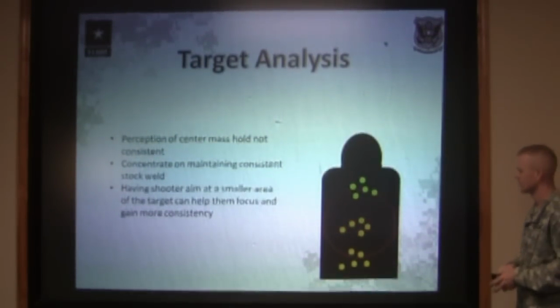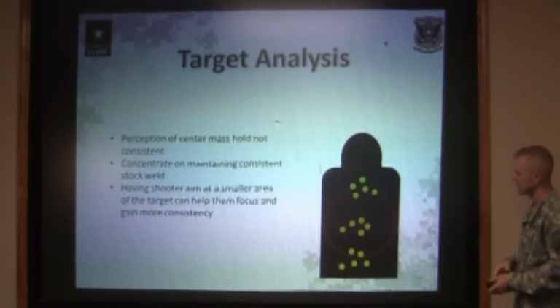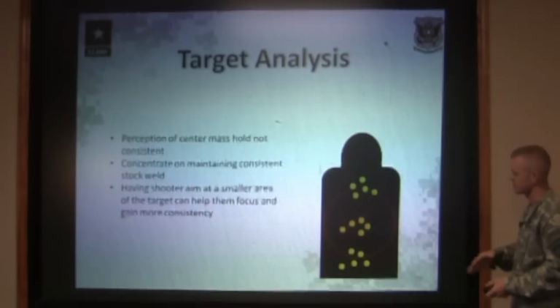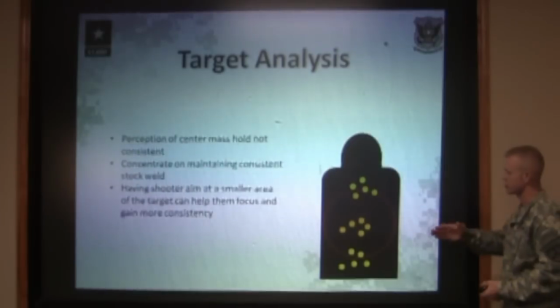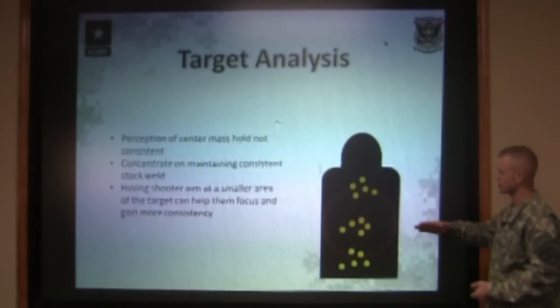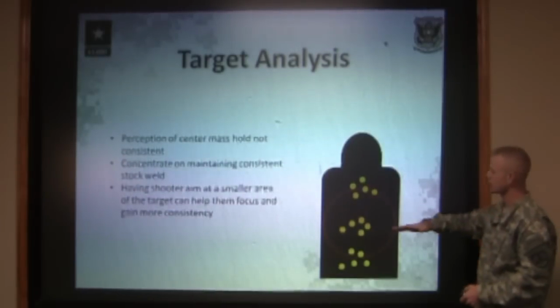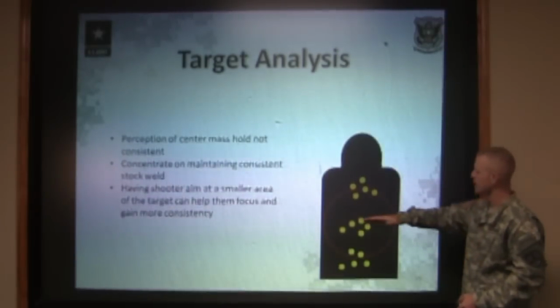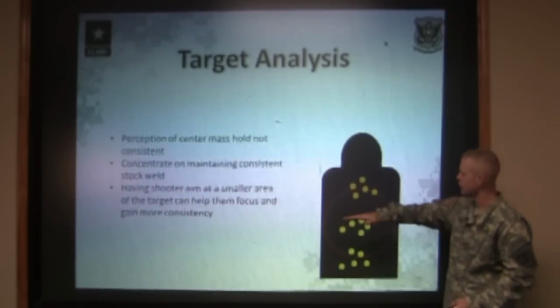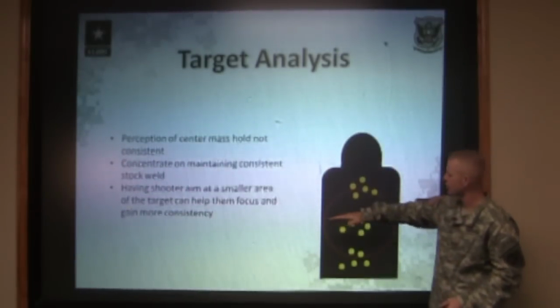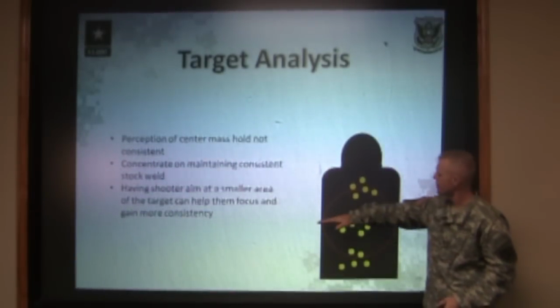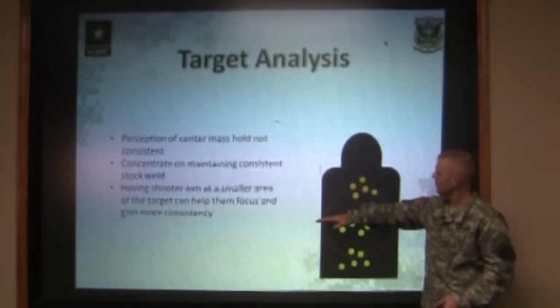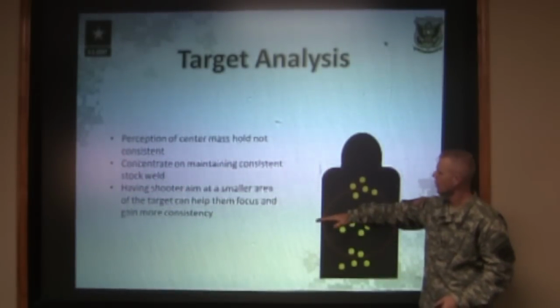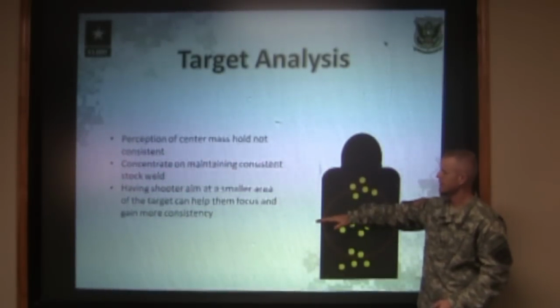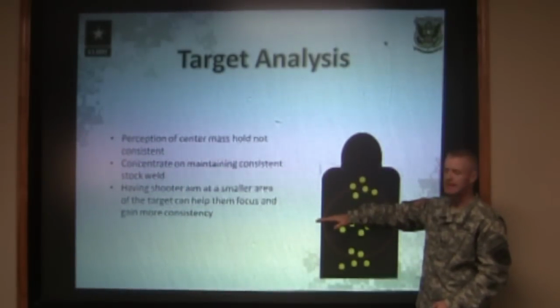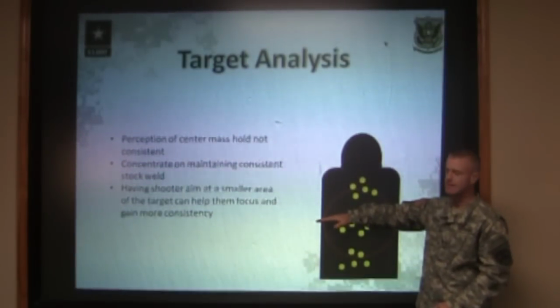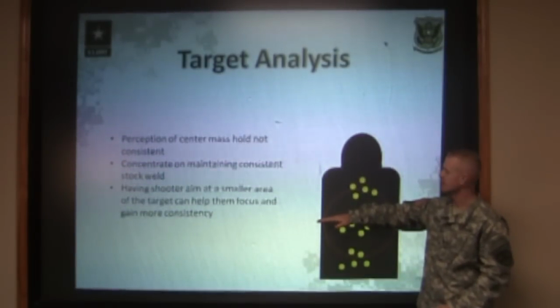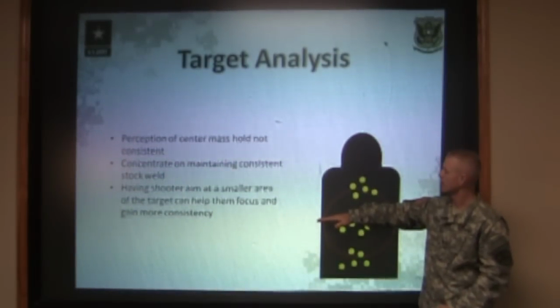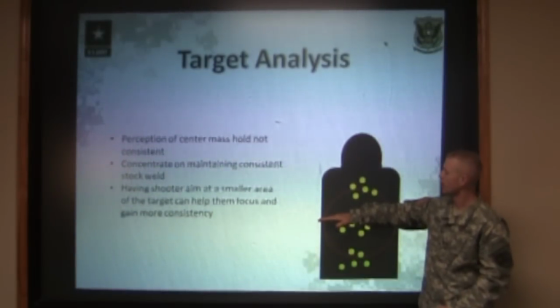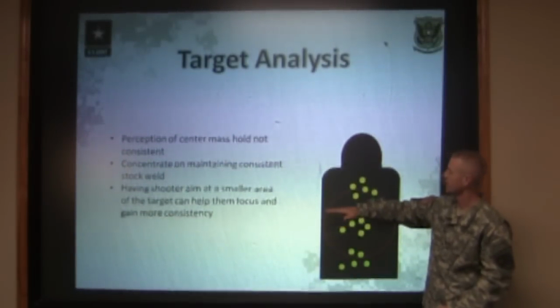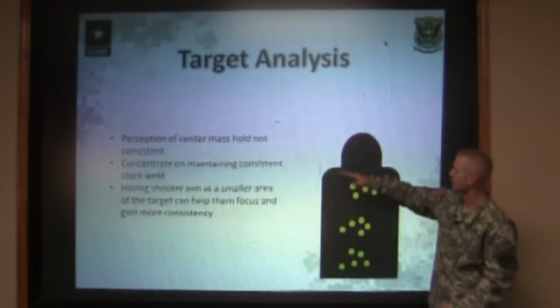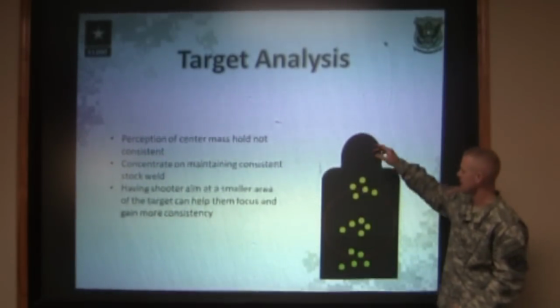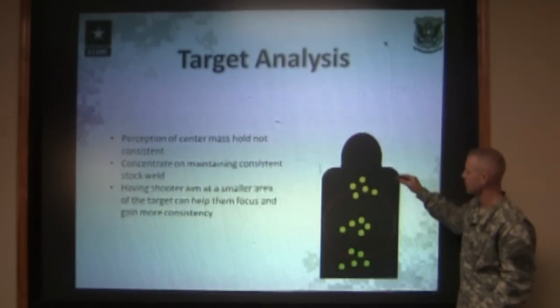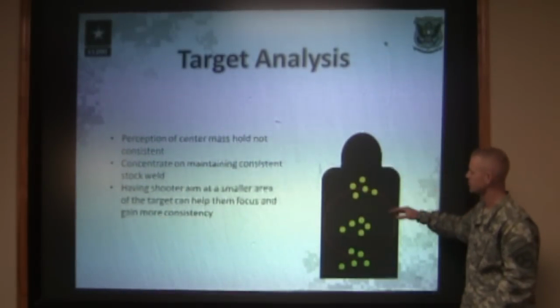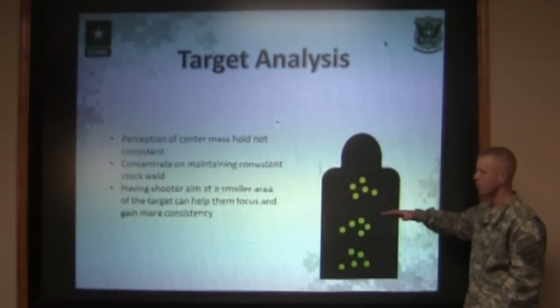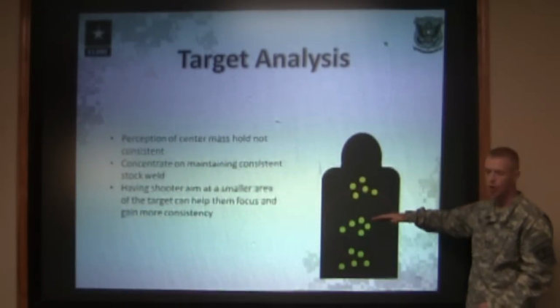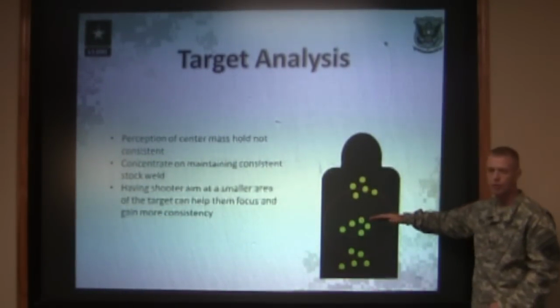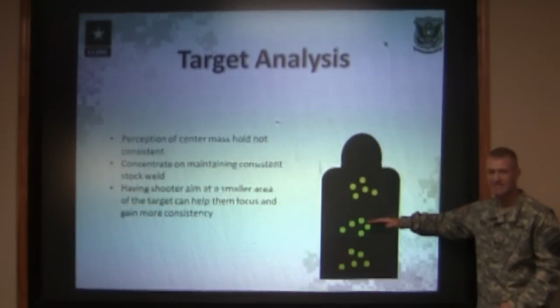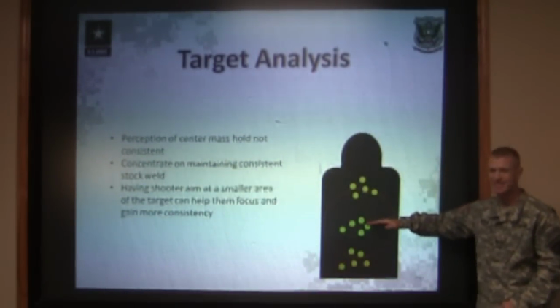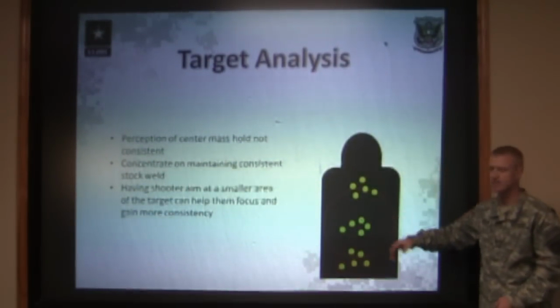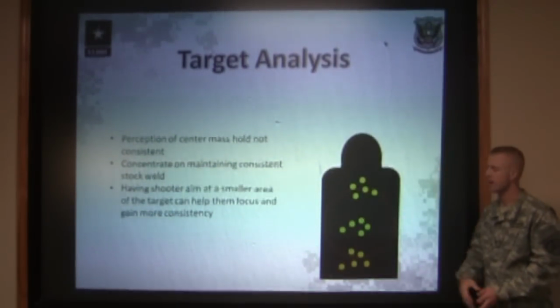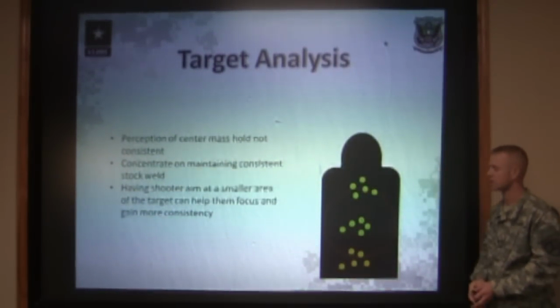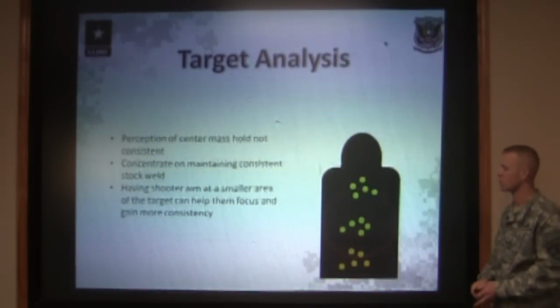This is just to show that shooter what they need to see above the front sight post in order to hold a consistent center mass hold.